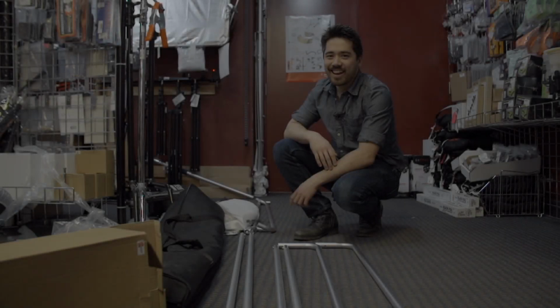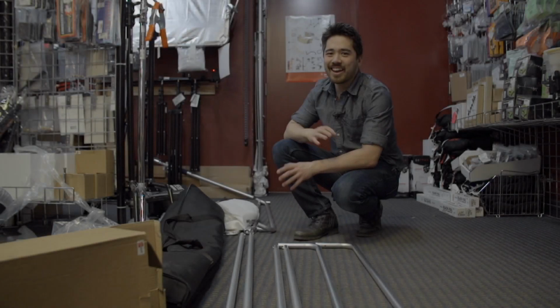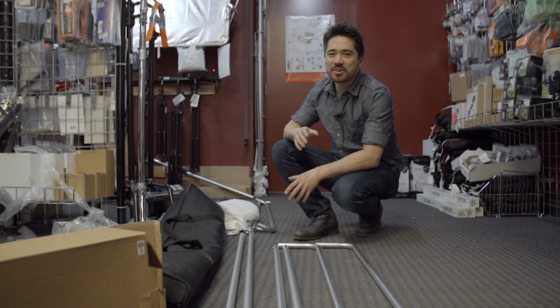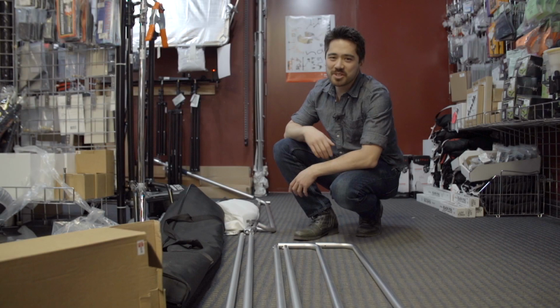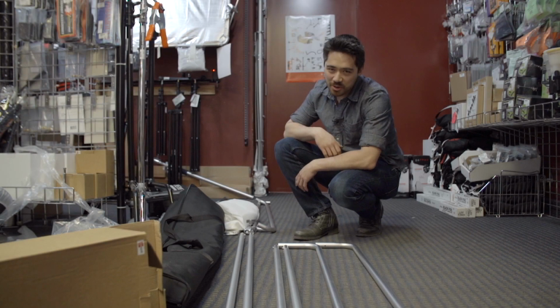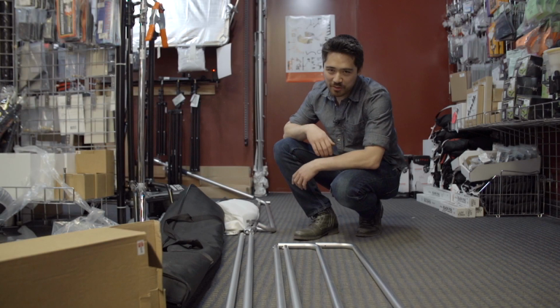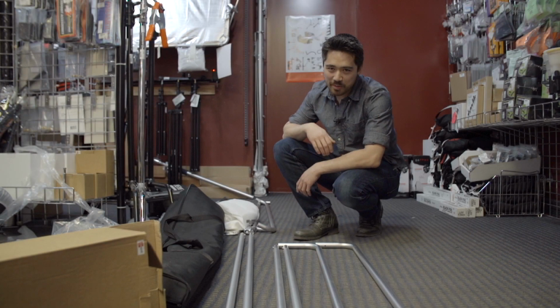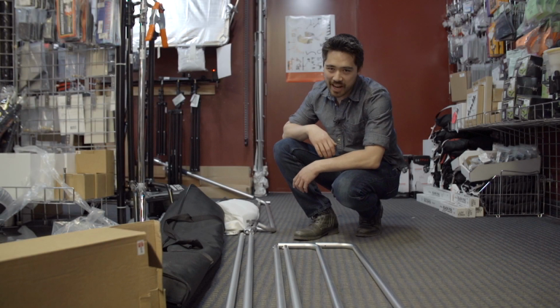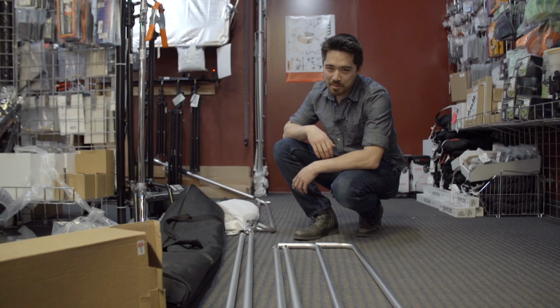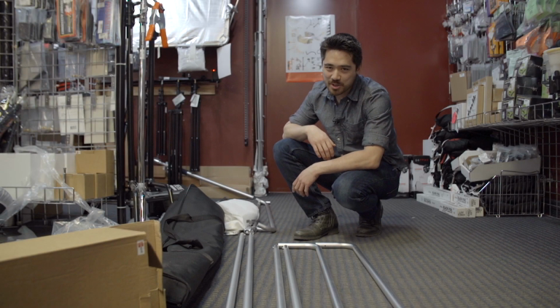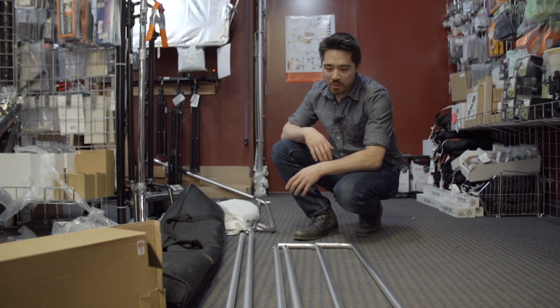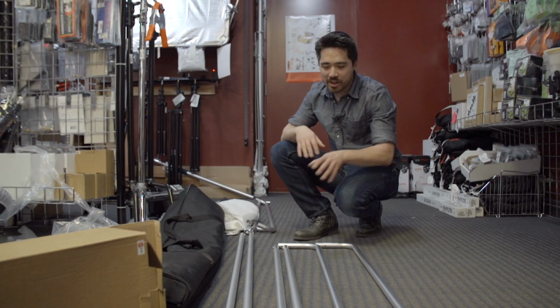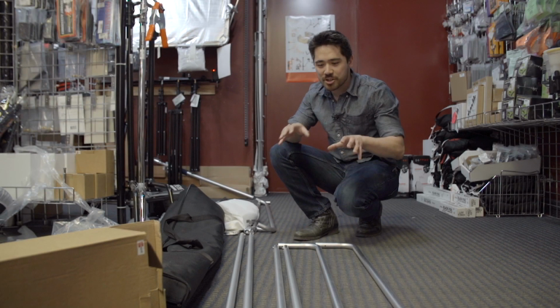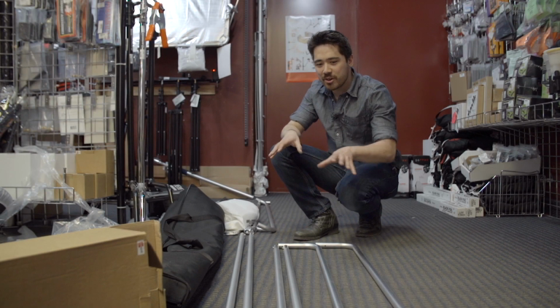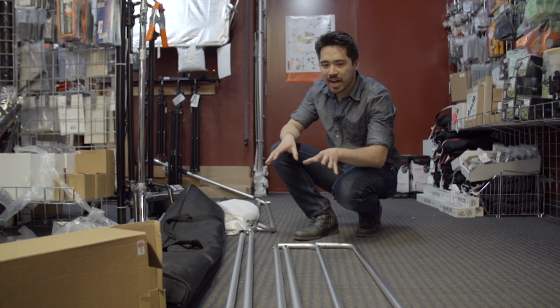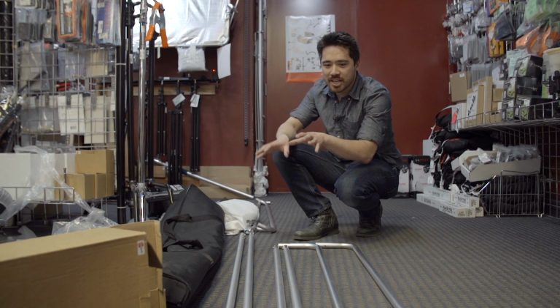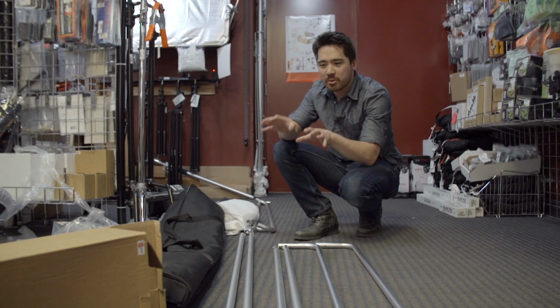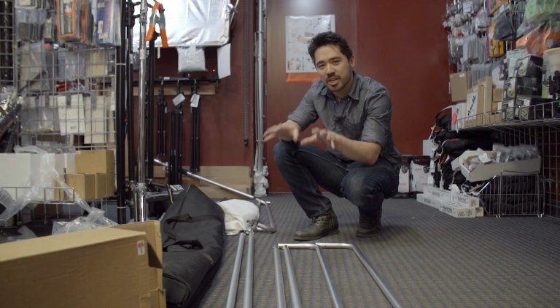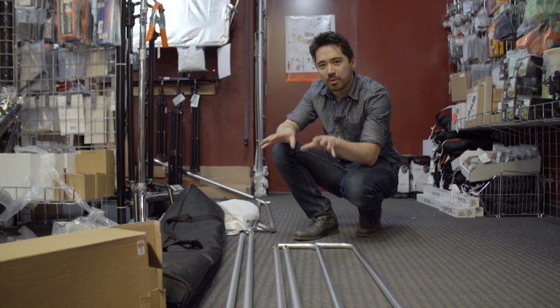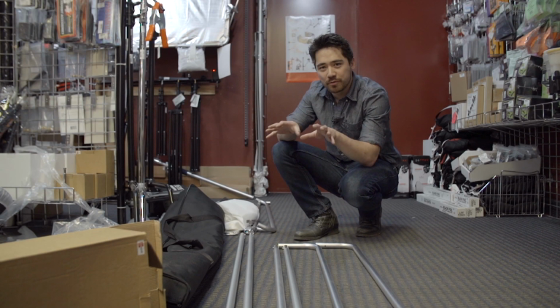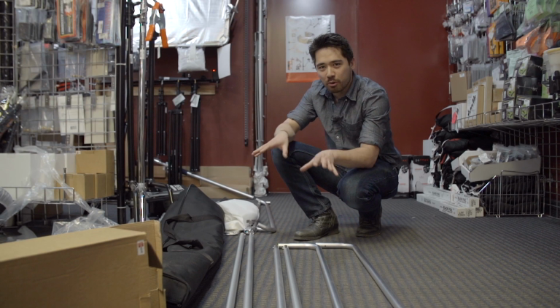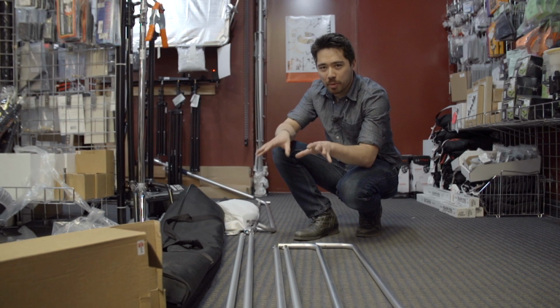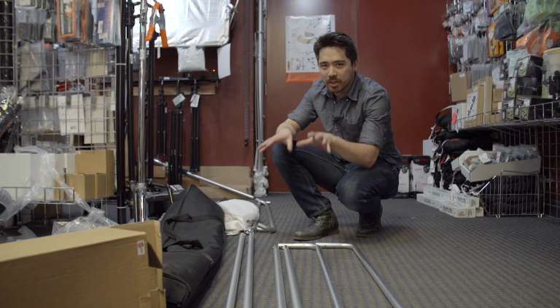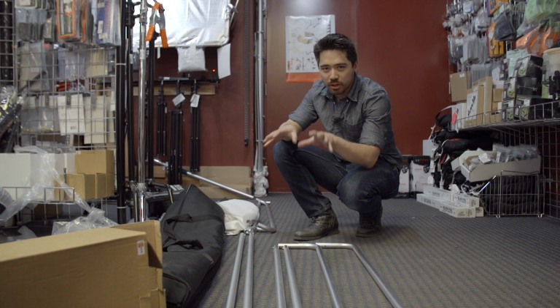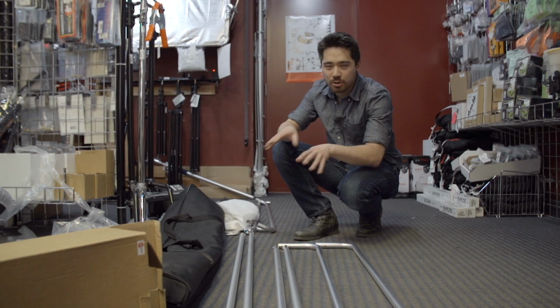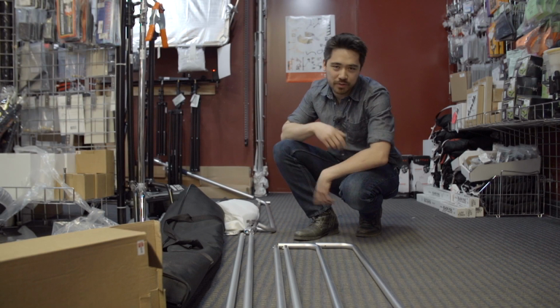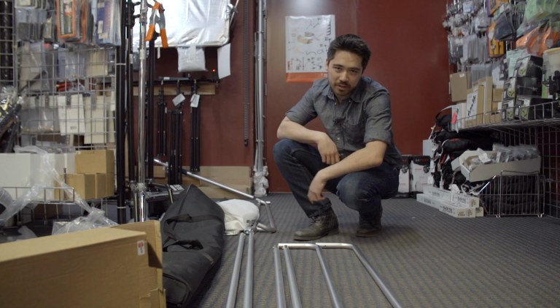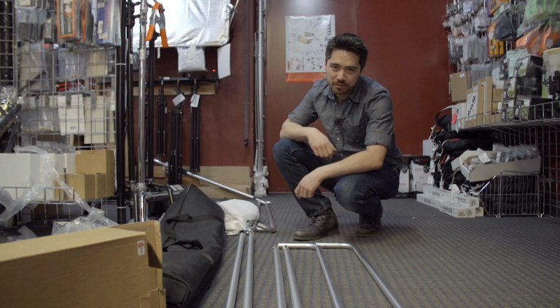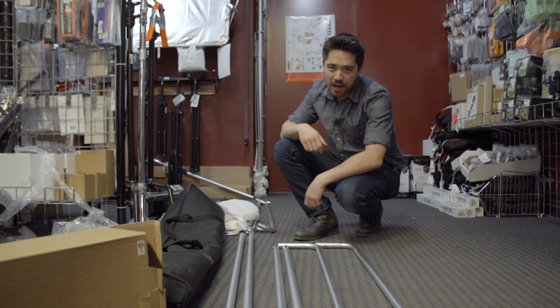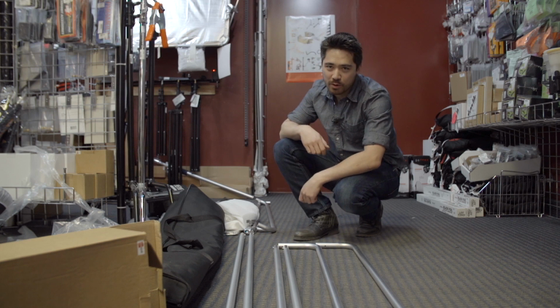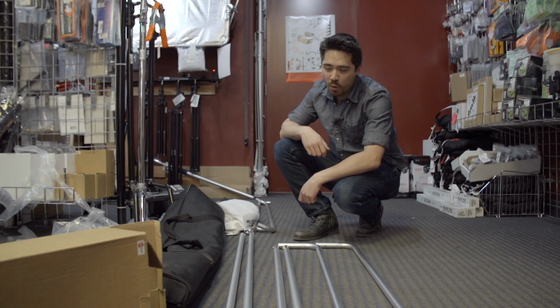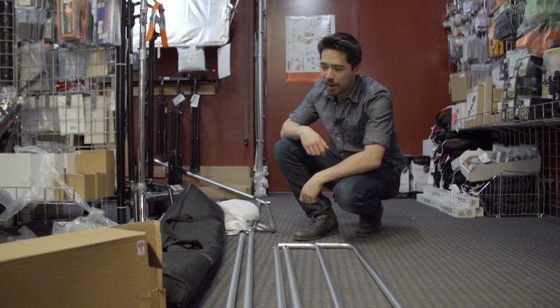Hey, it's Chris and Jordan here from The Camera Store. We're going to show you guys how to assemble the Photo Republic Large Reflector 5-in-1.